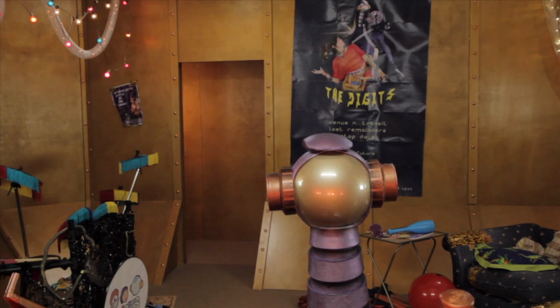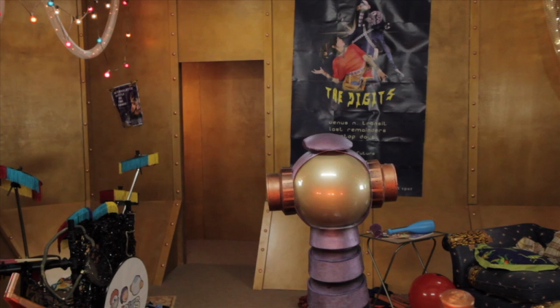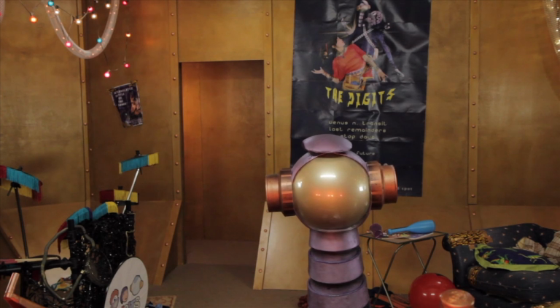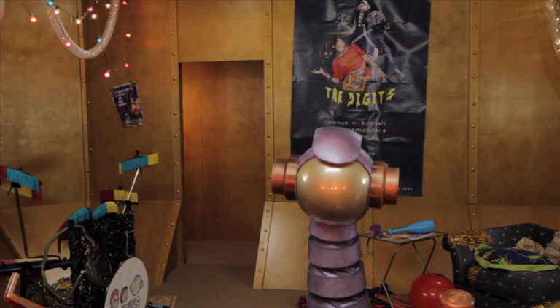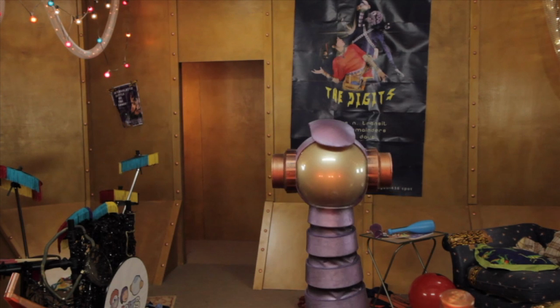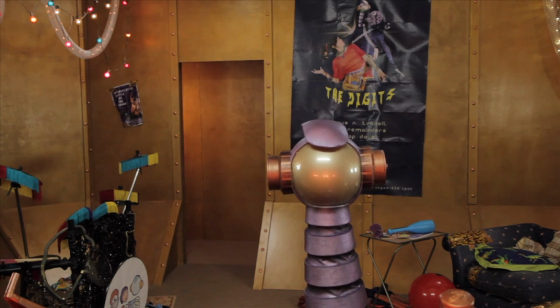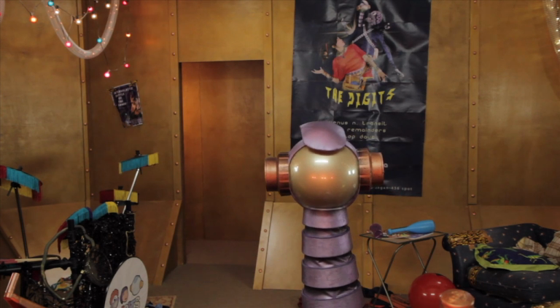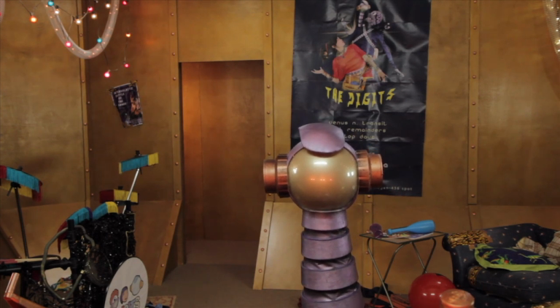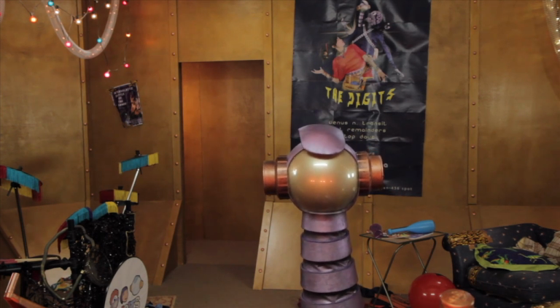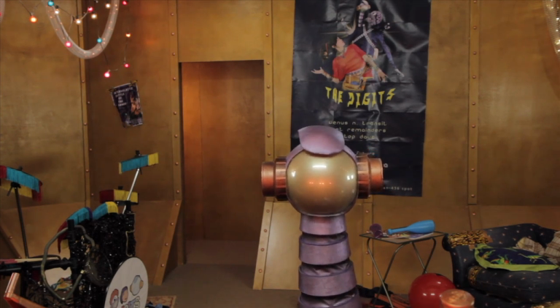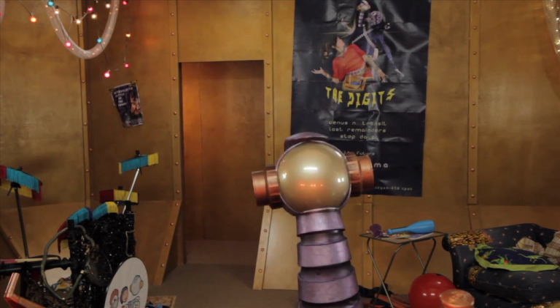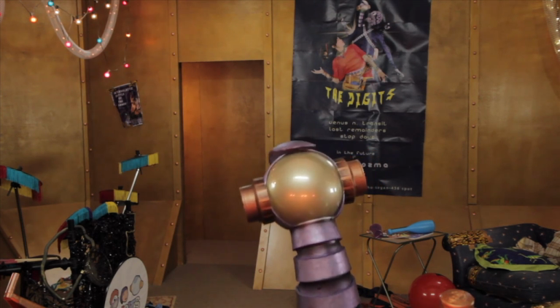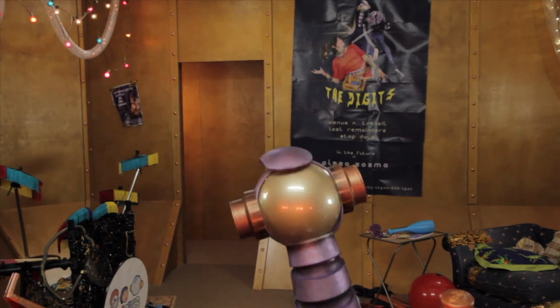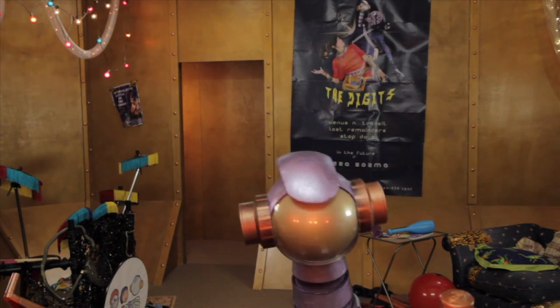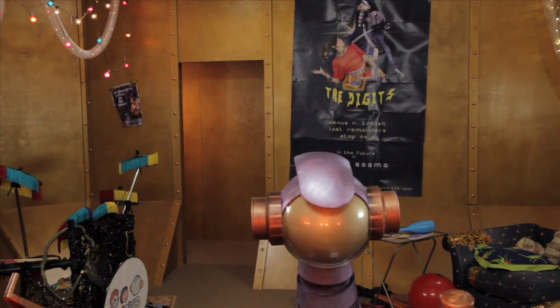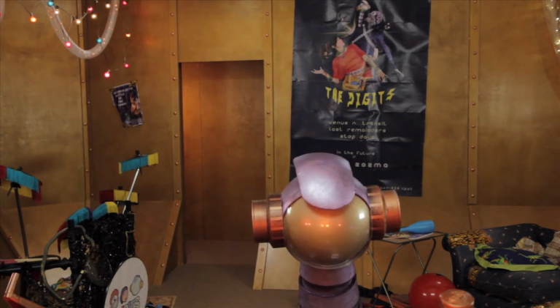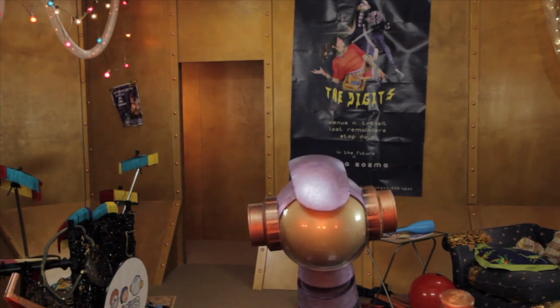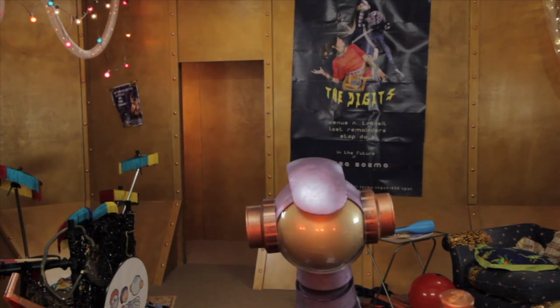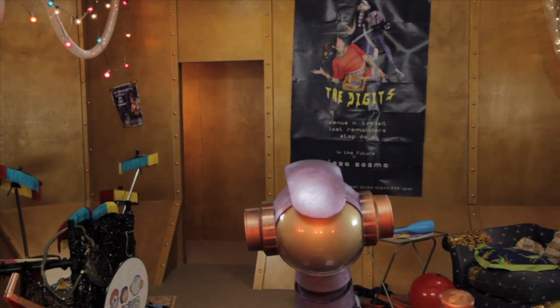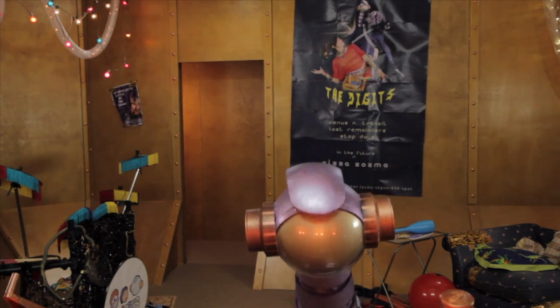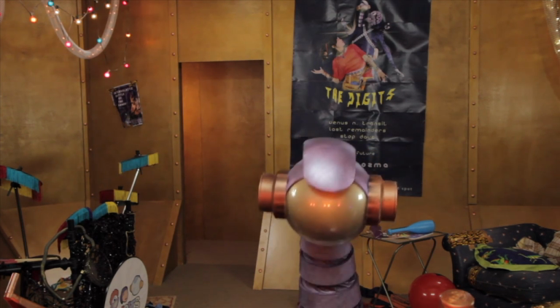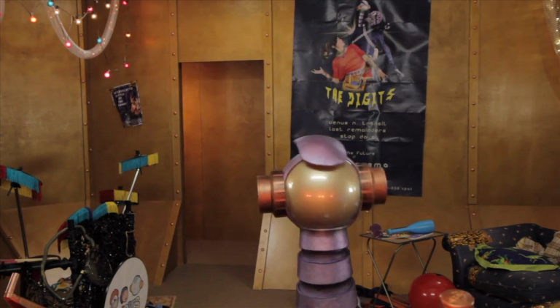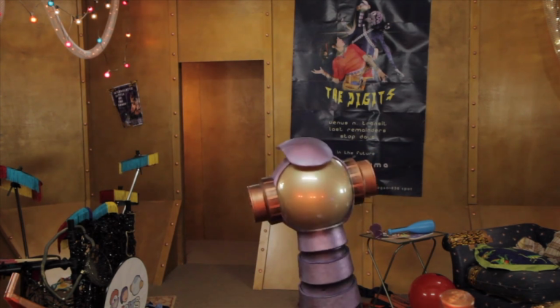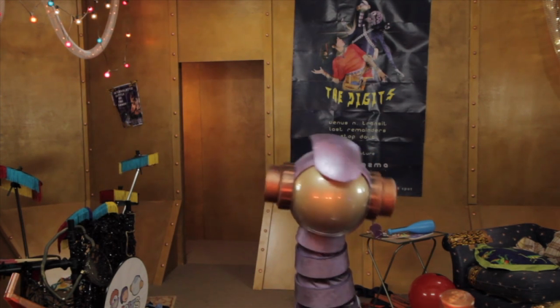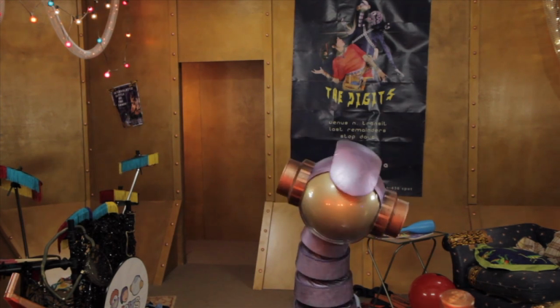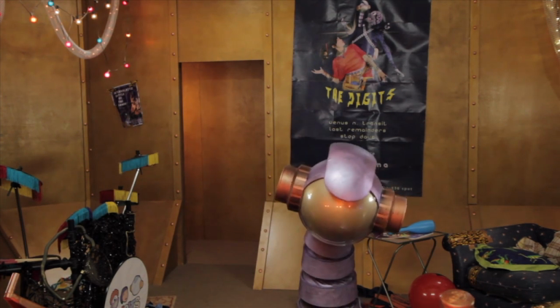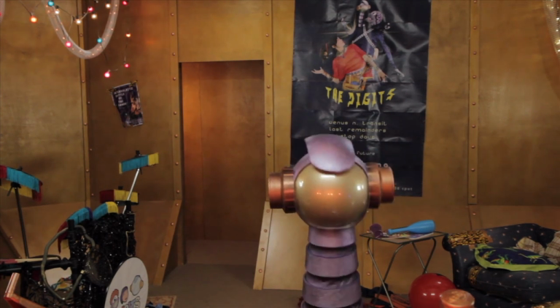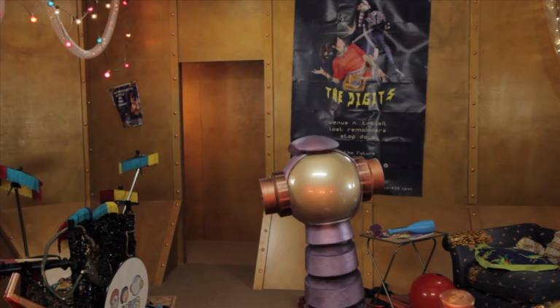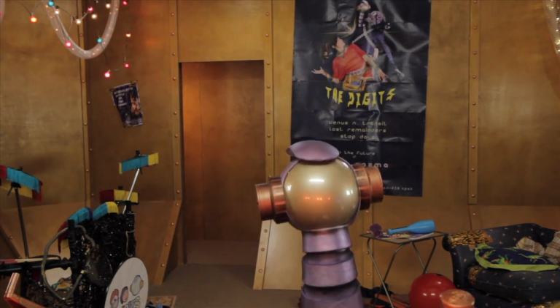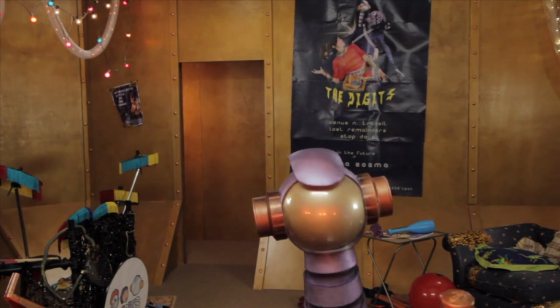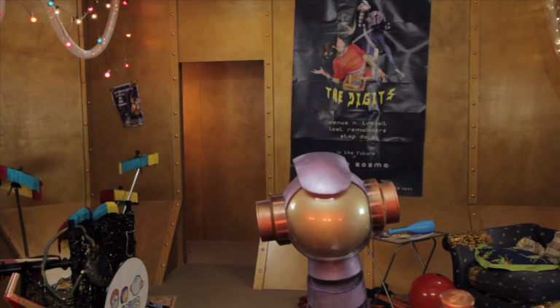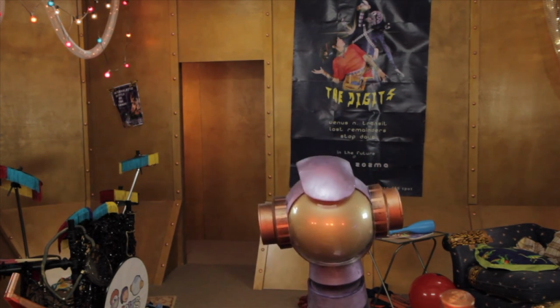Hi, I'm RayRay. I'm the keyboard player for the Digits!